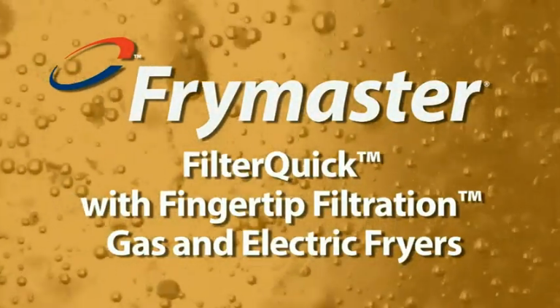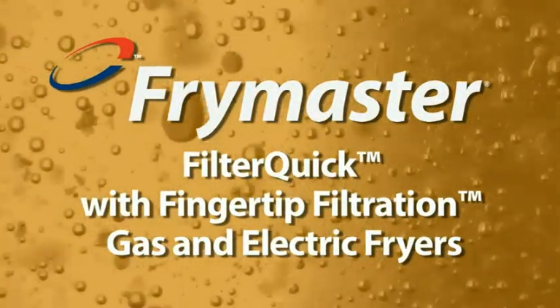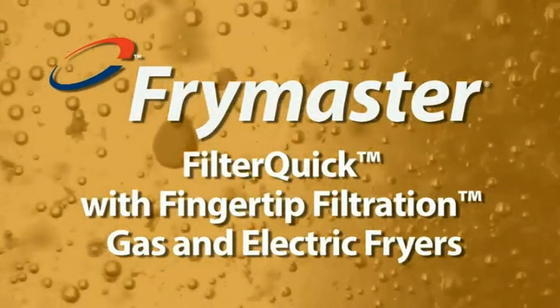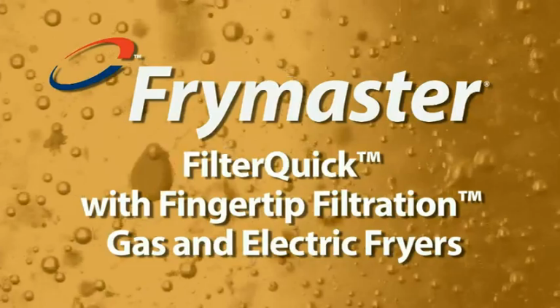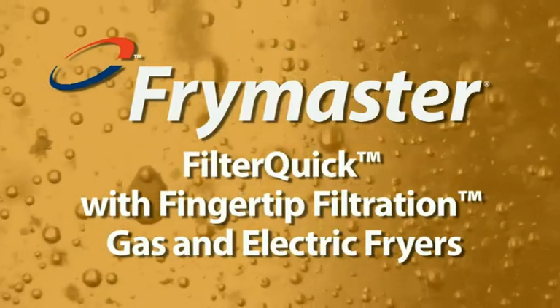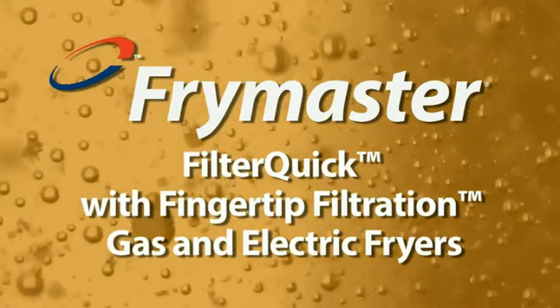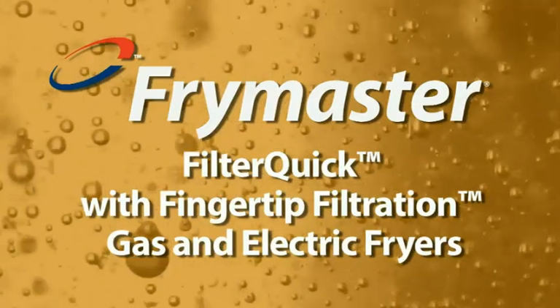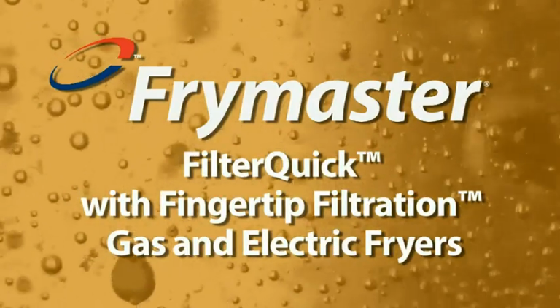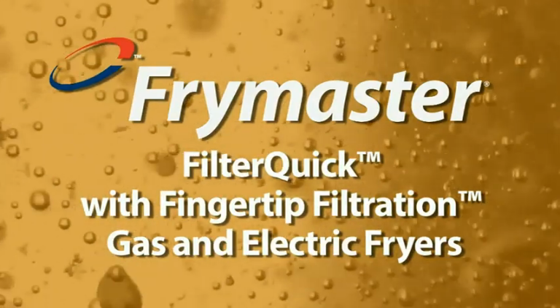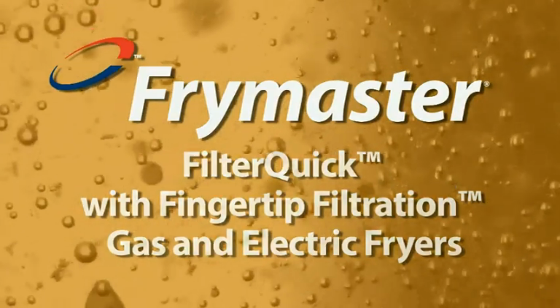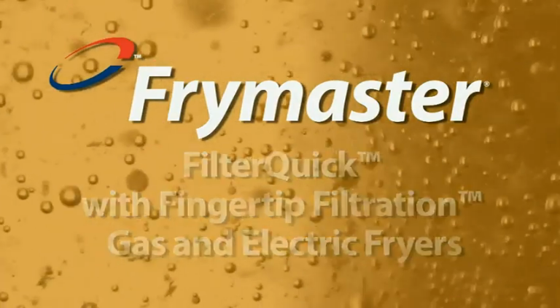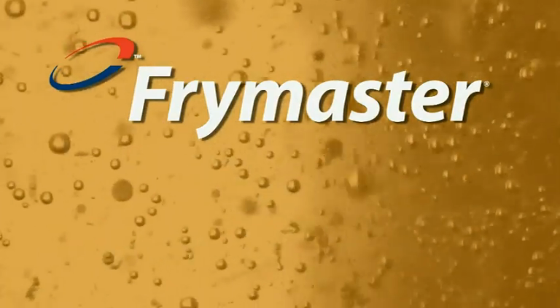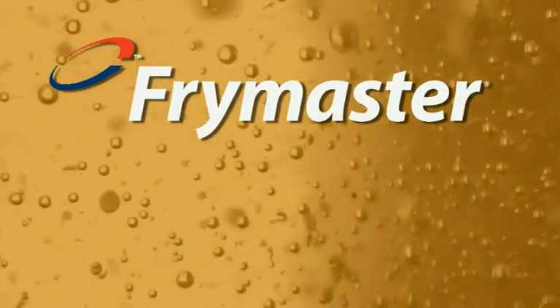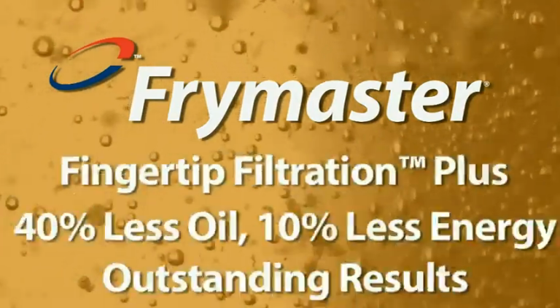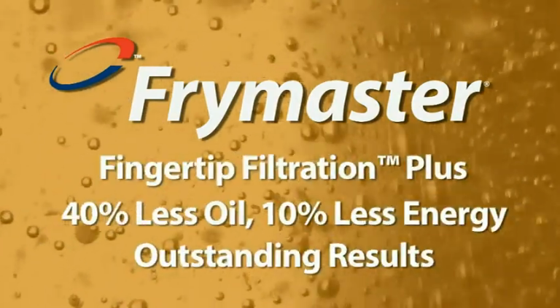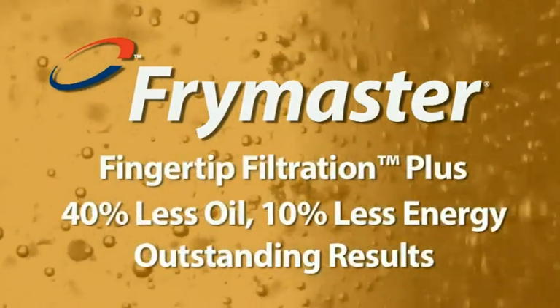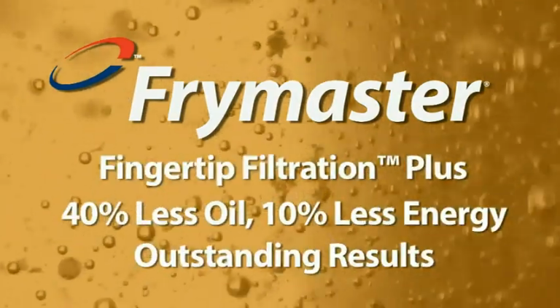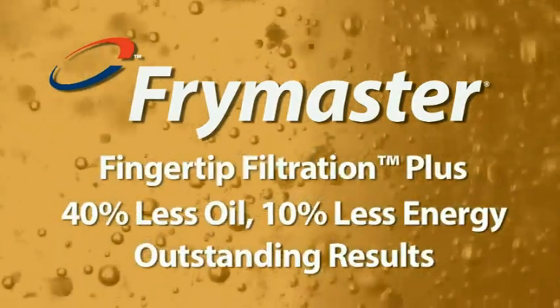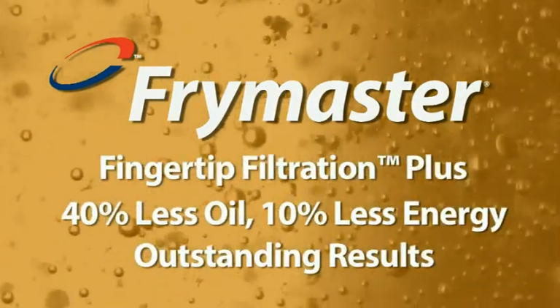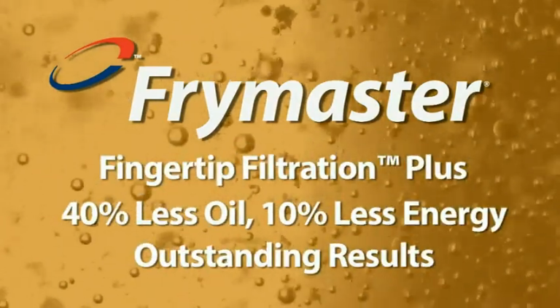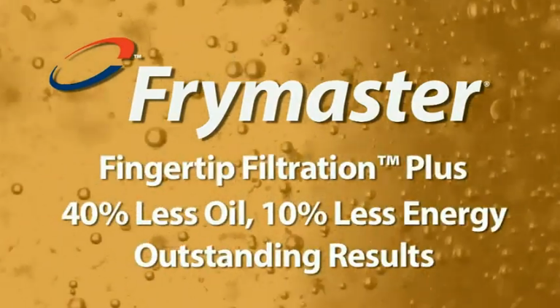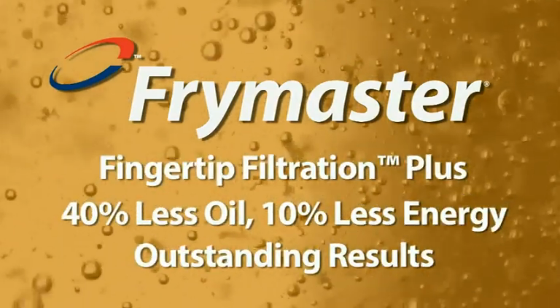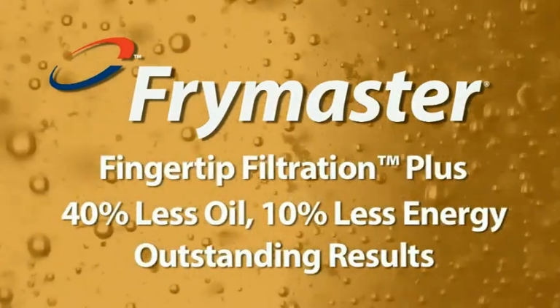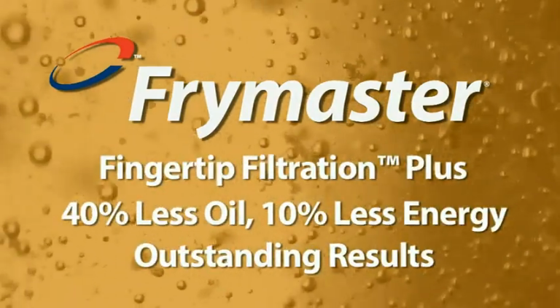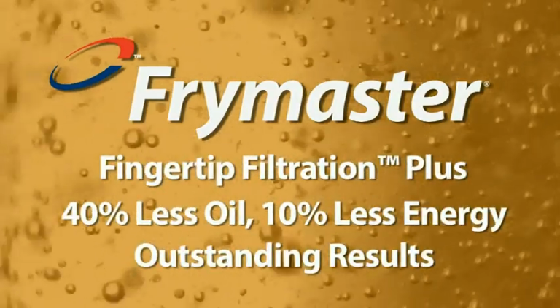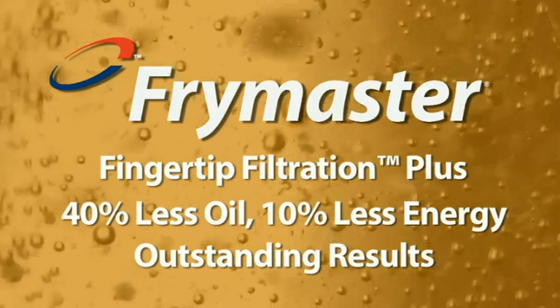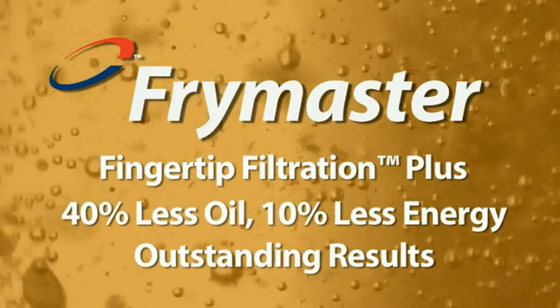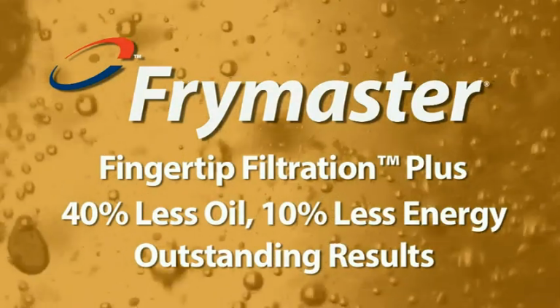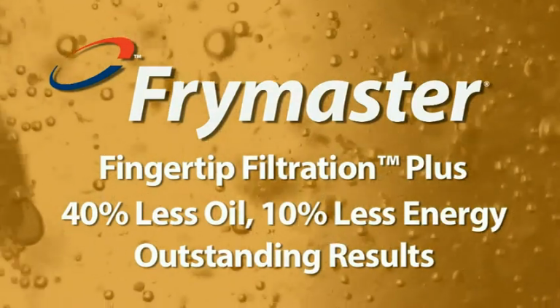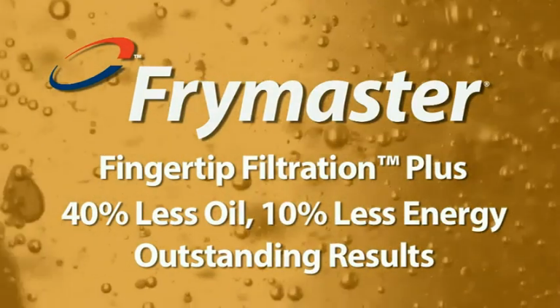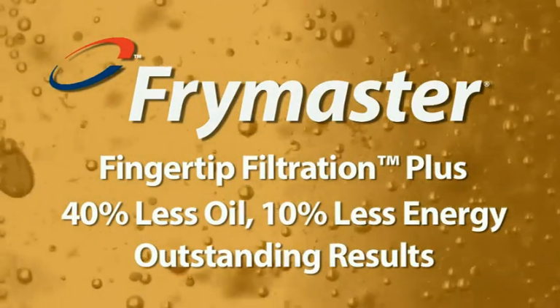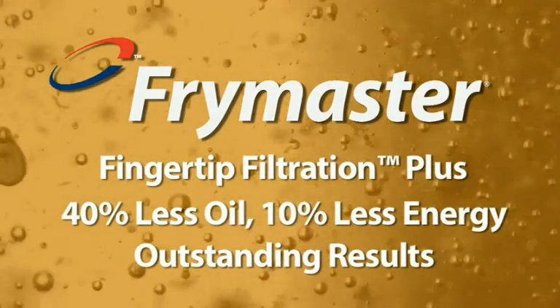Fingertip Filtration Plus. 40% less oil. 10% less energy. Outstanding results.